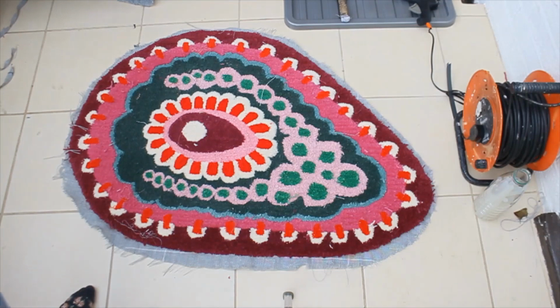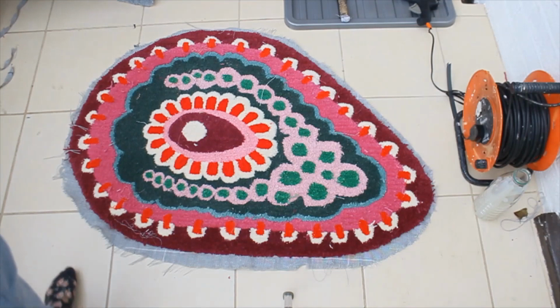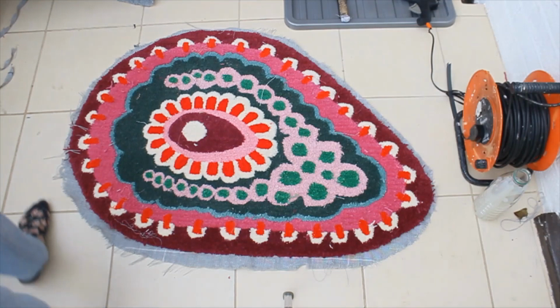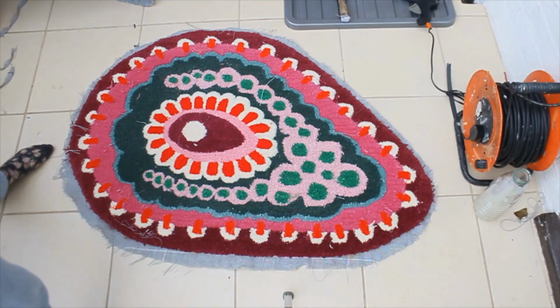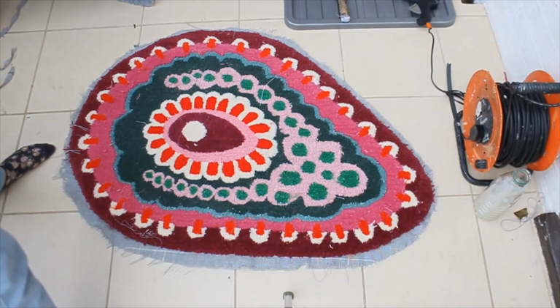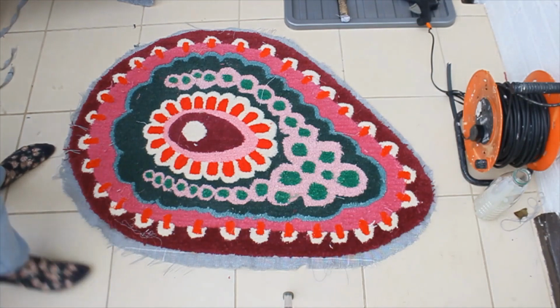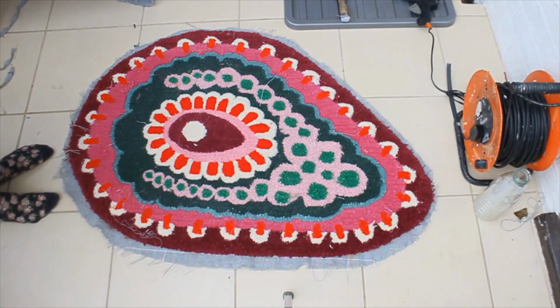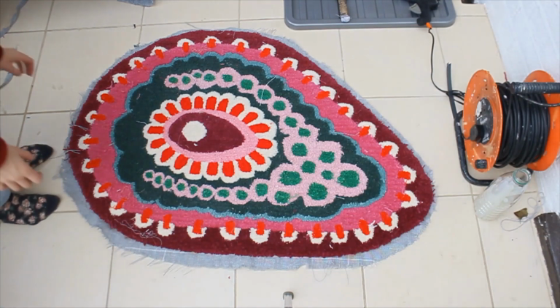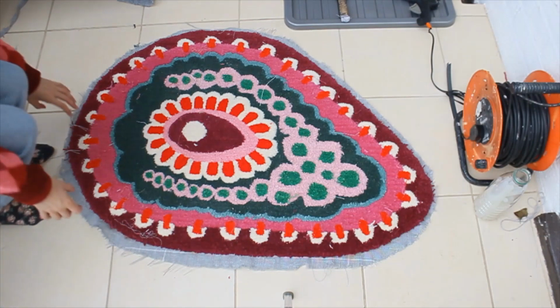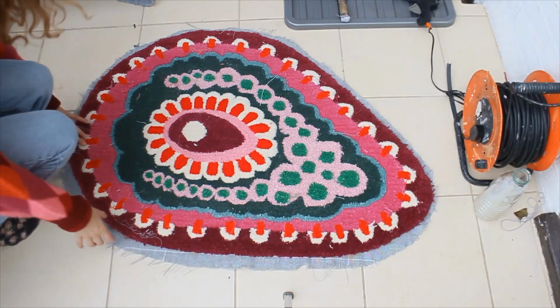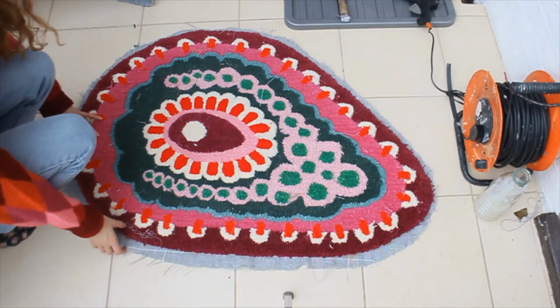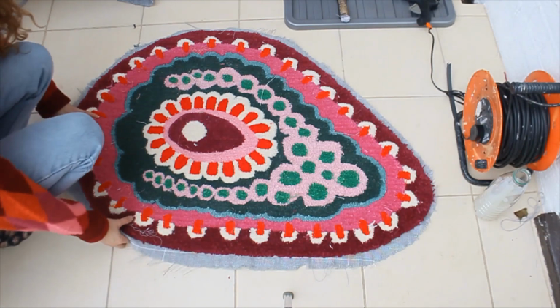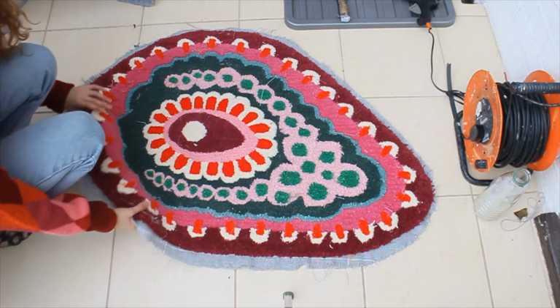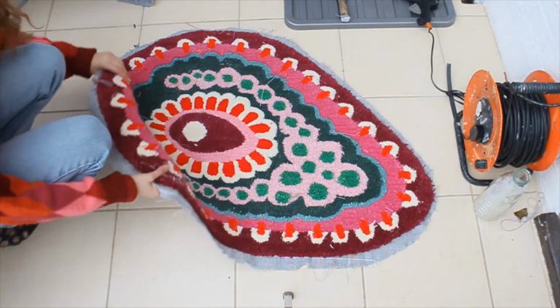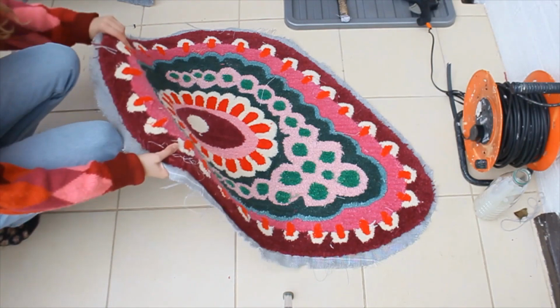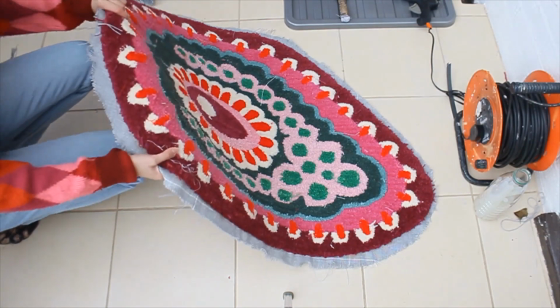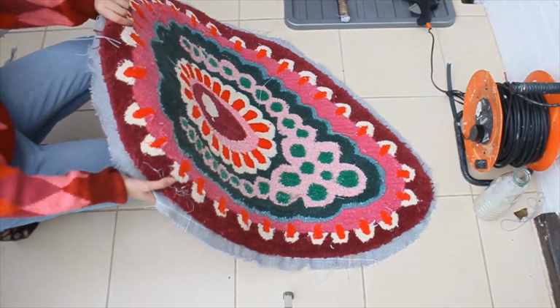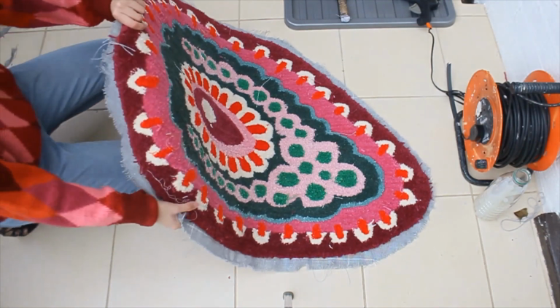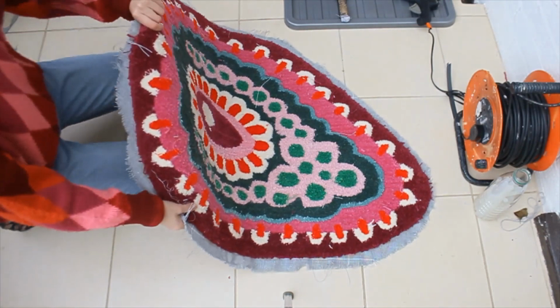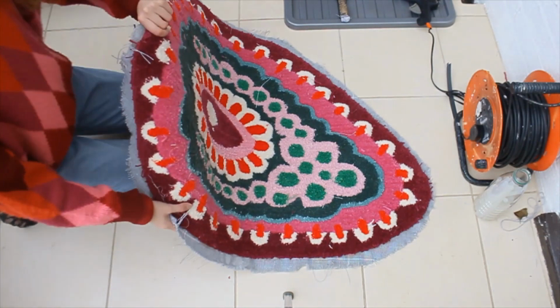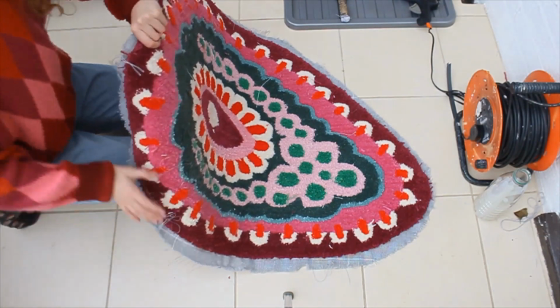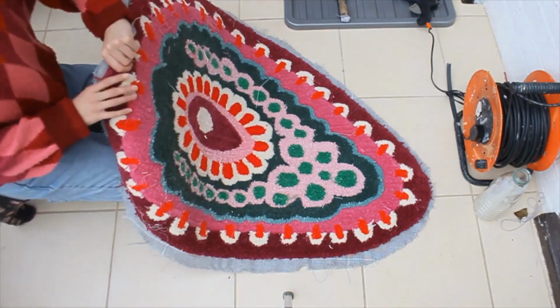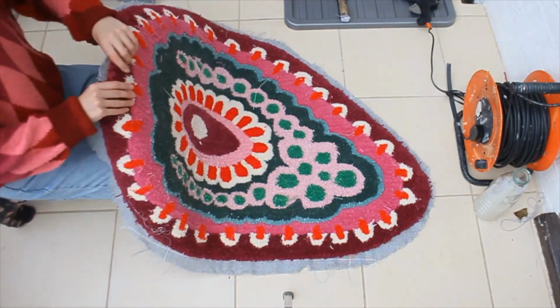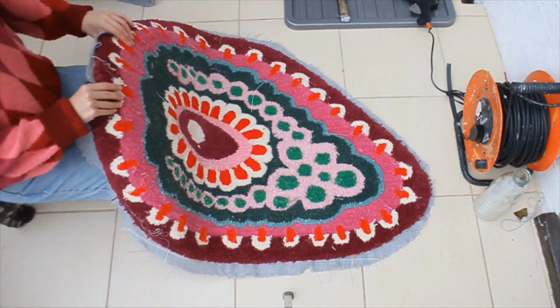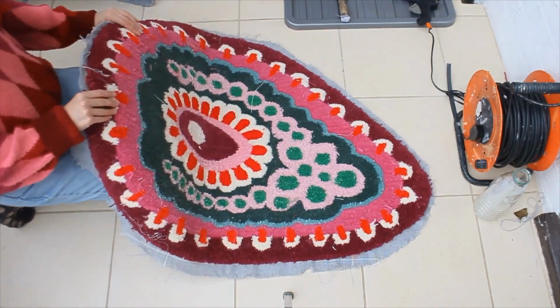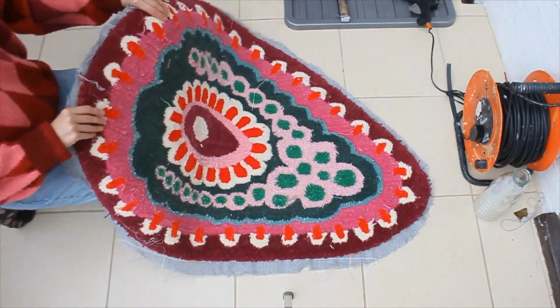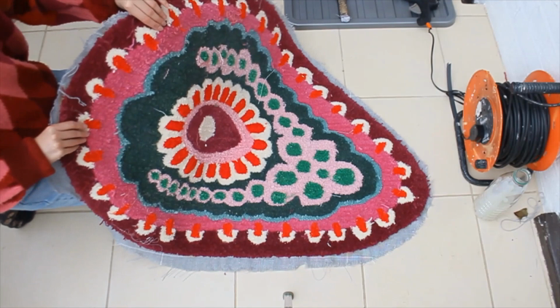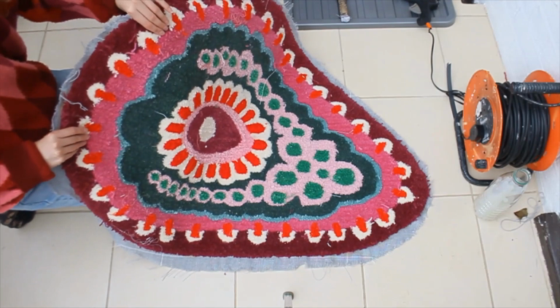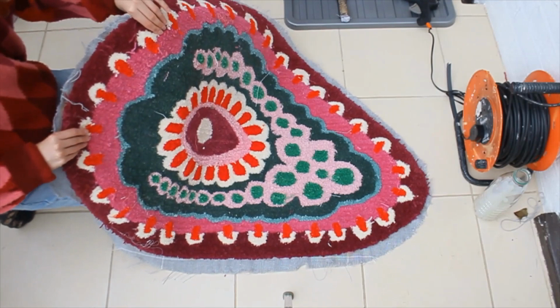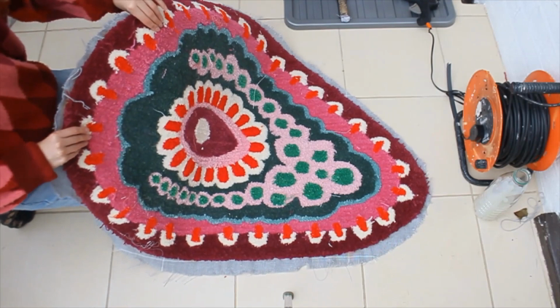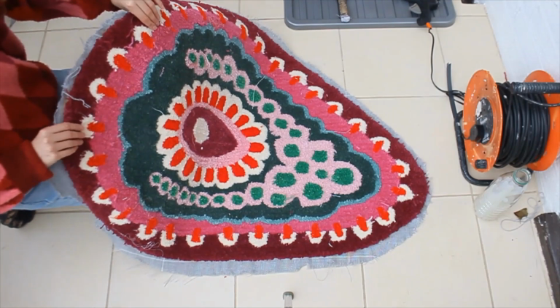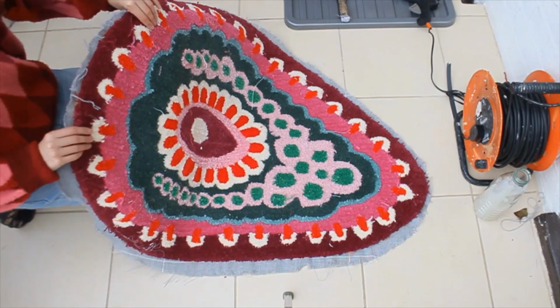In this video I'm going to show you how I attach felt to the back of my rugs using a hot glue gun and adhesive spray.